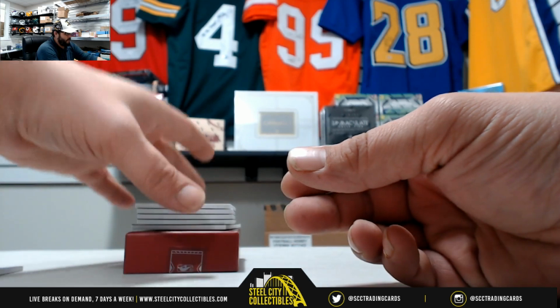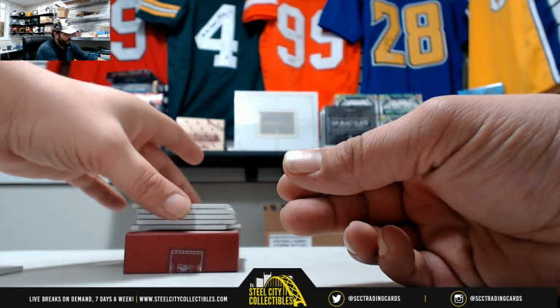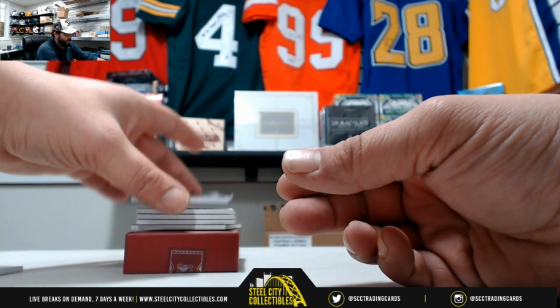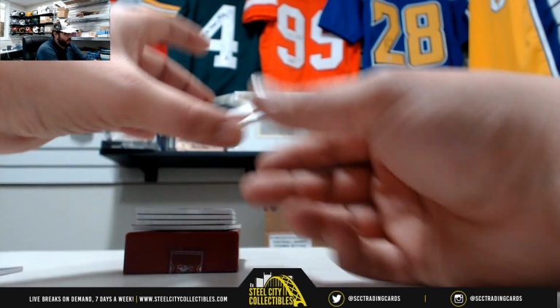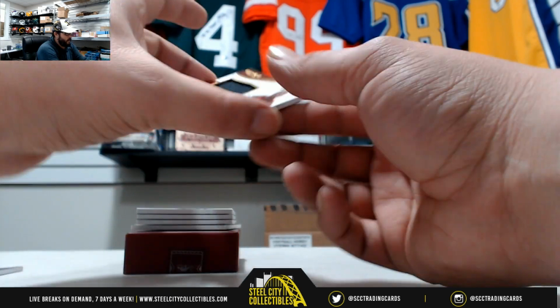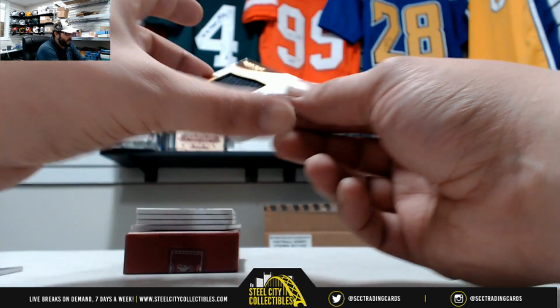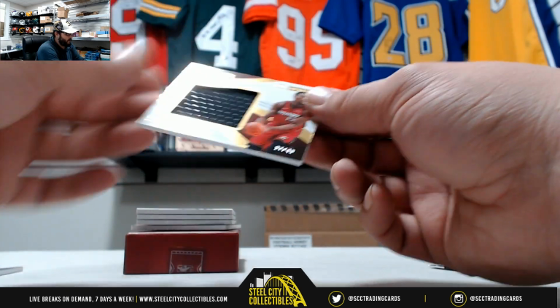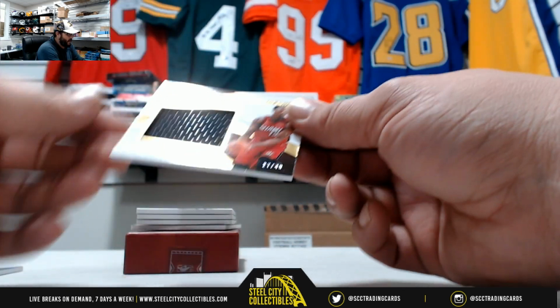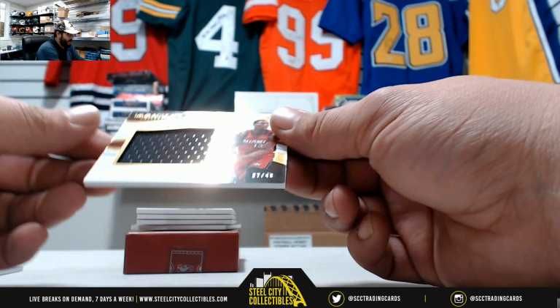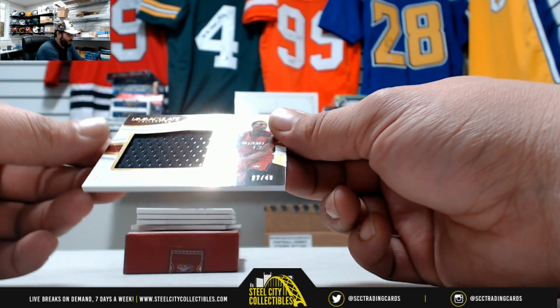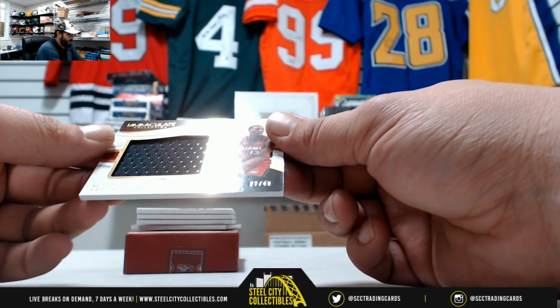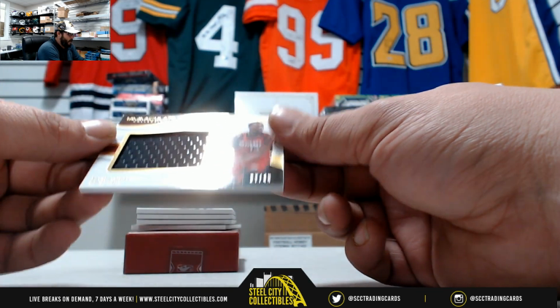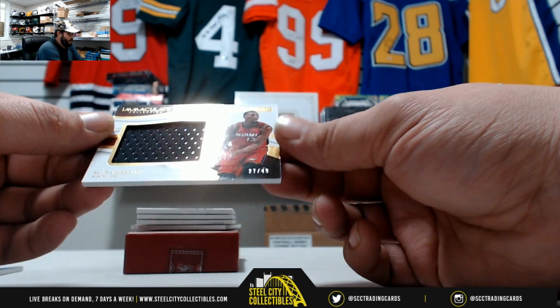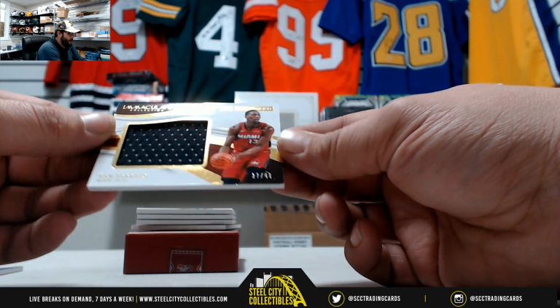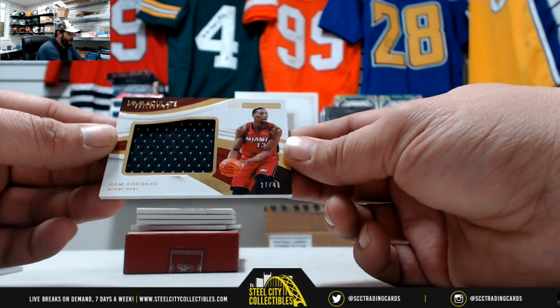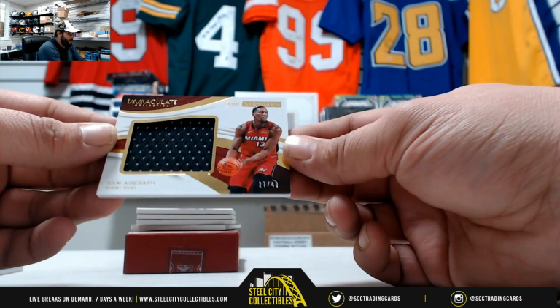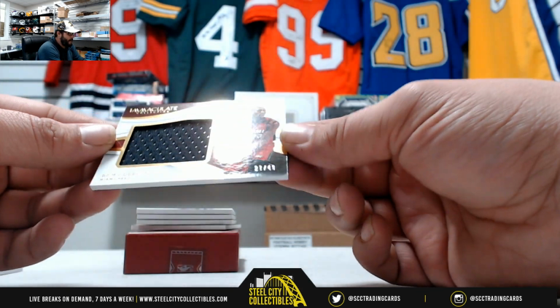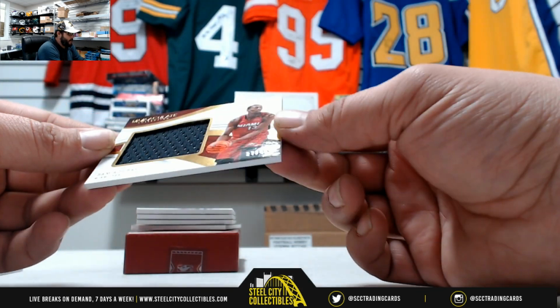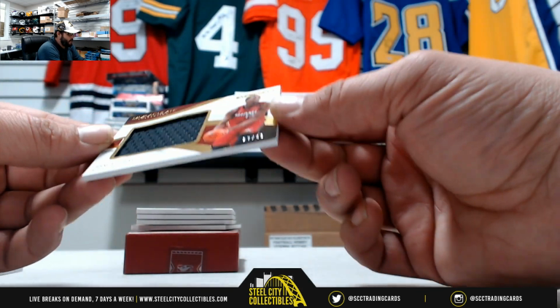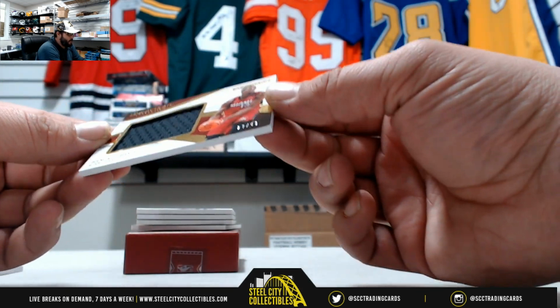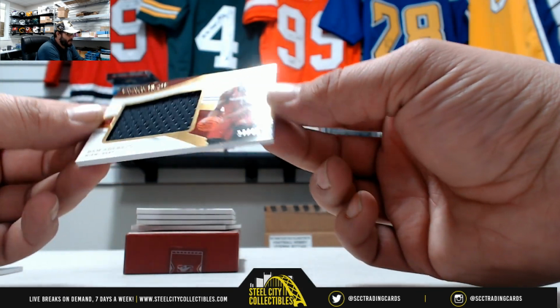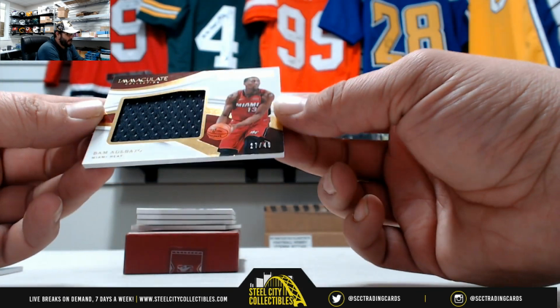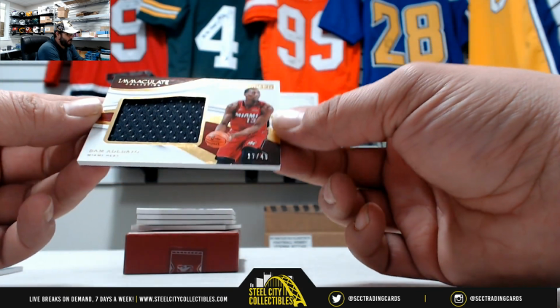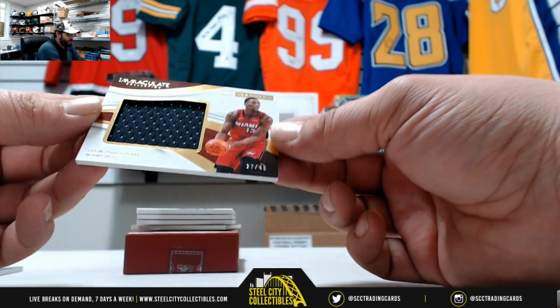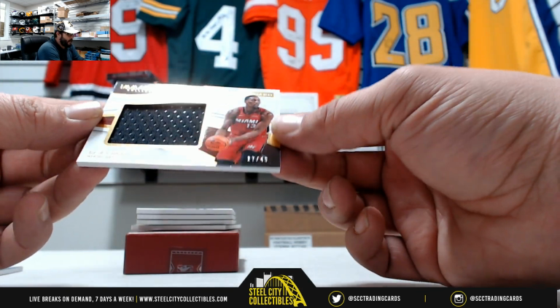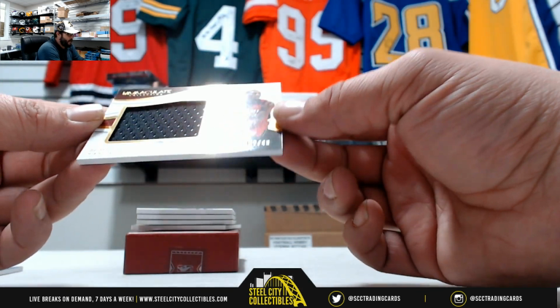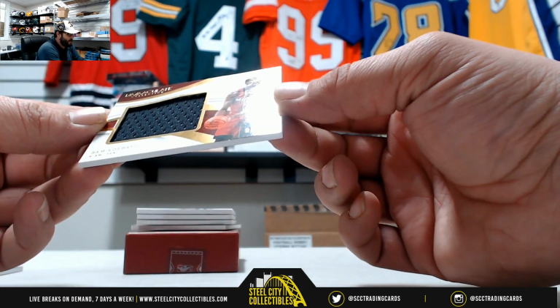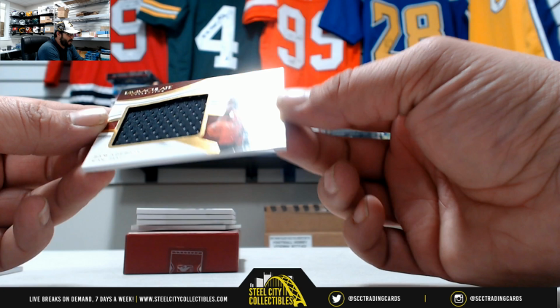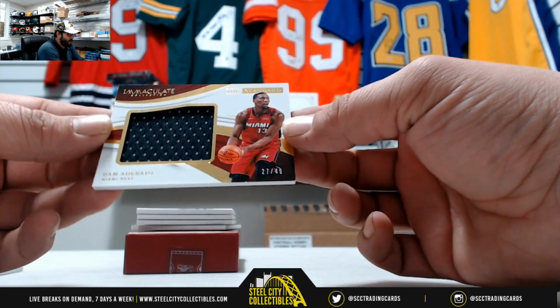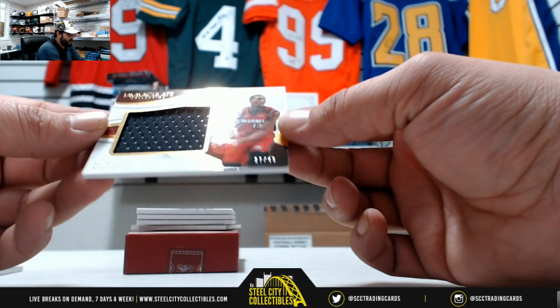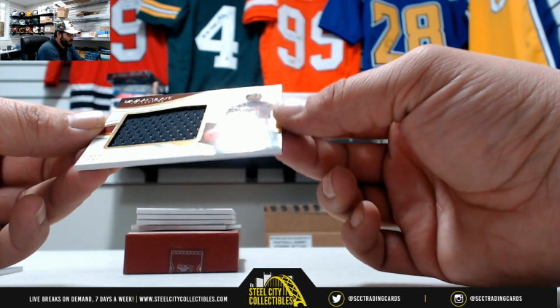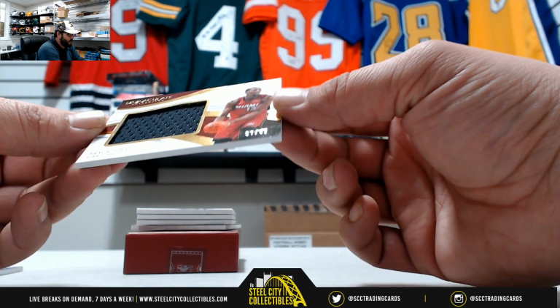Next we have Bam Adebayo, 27 of 49, the standard jersey.